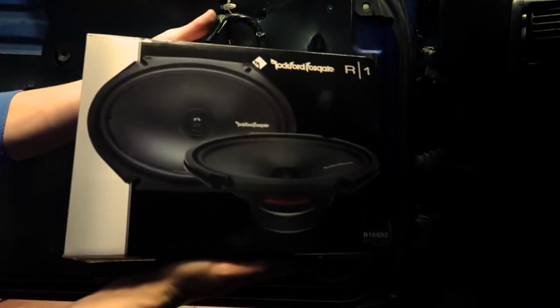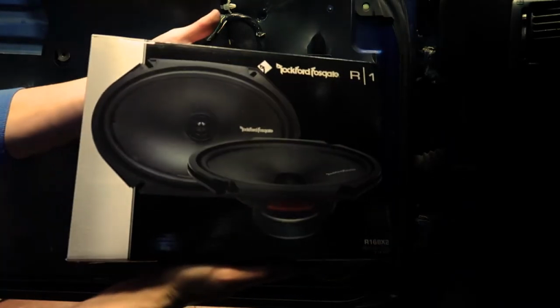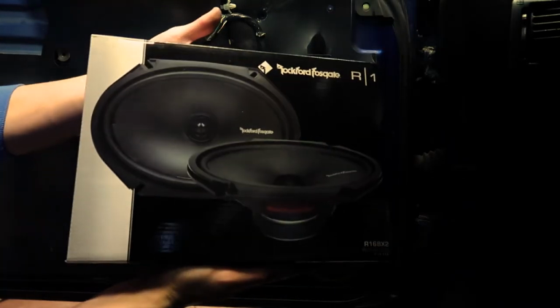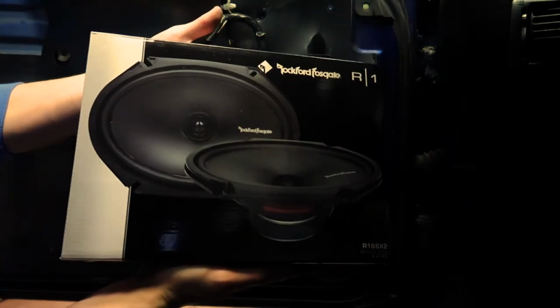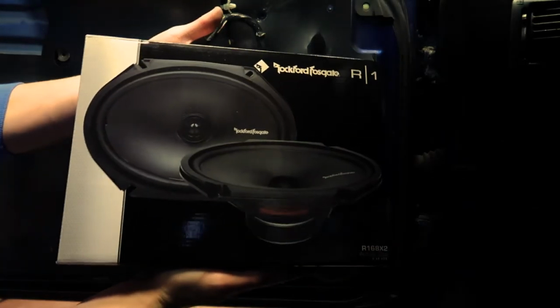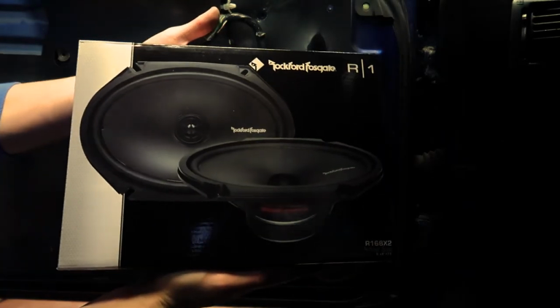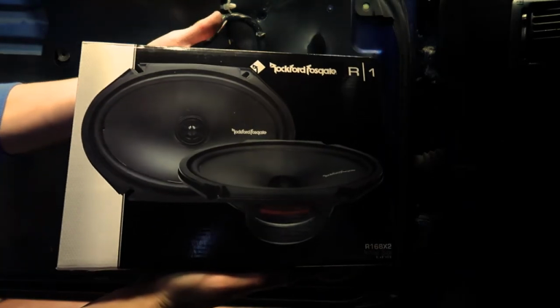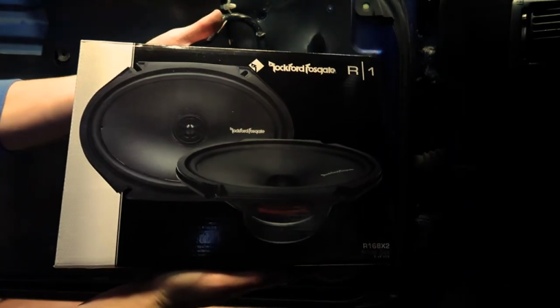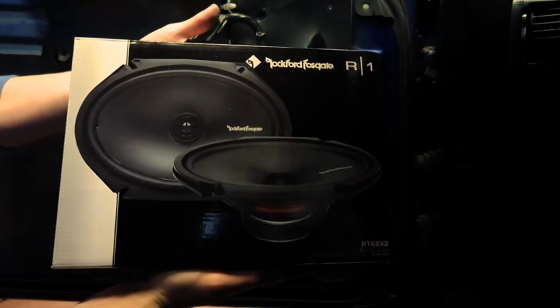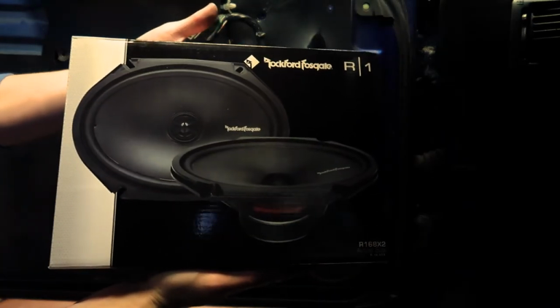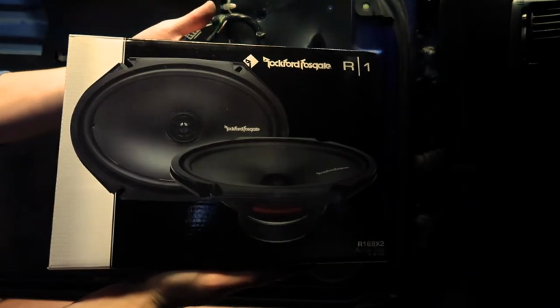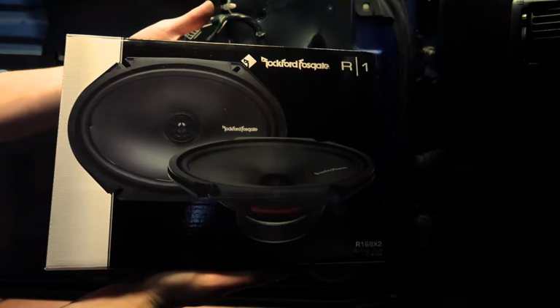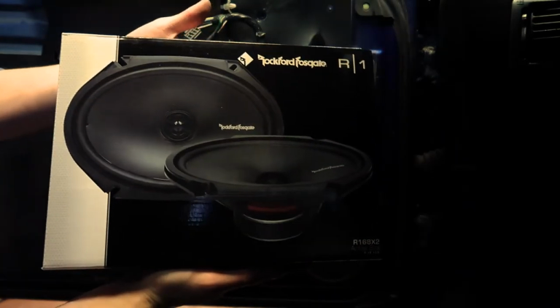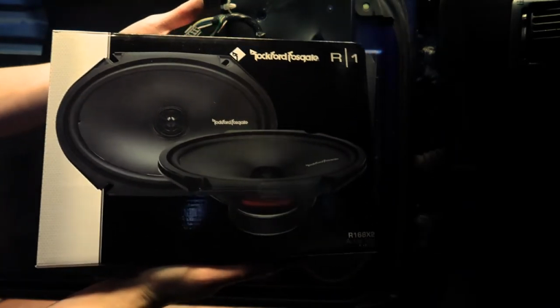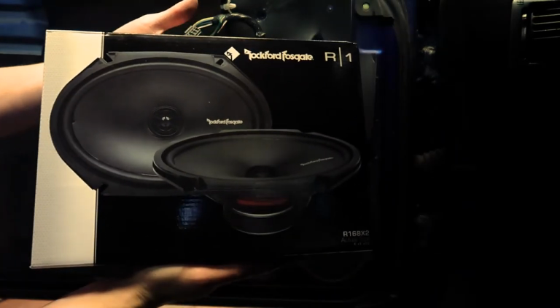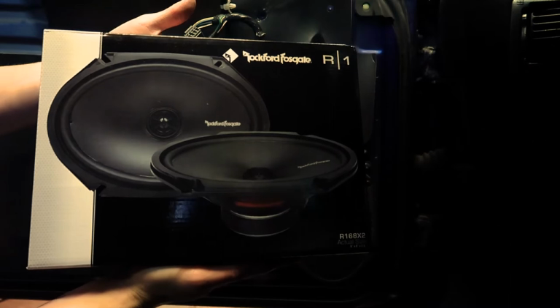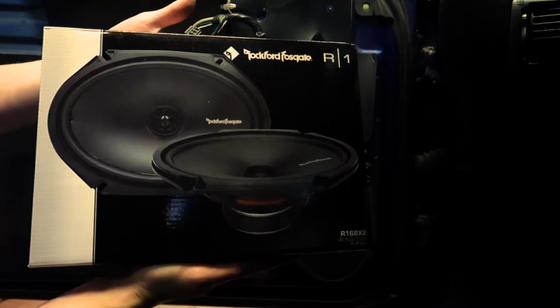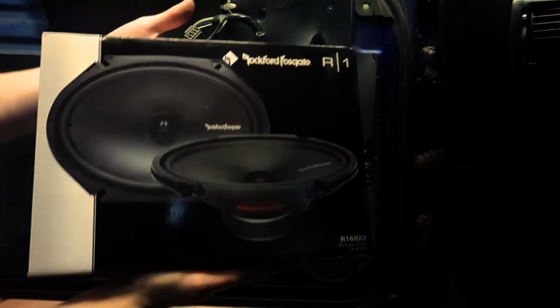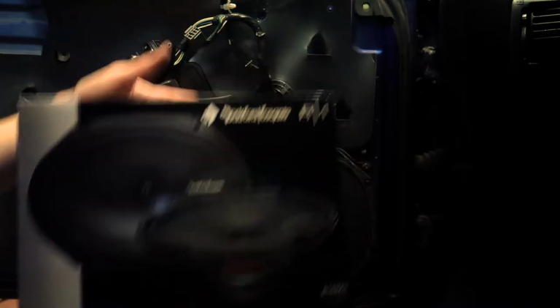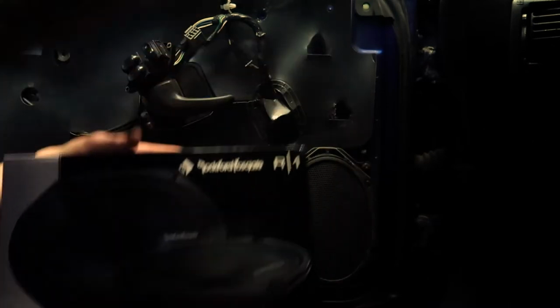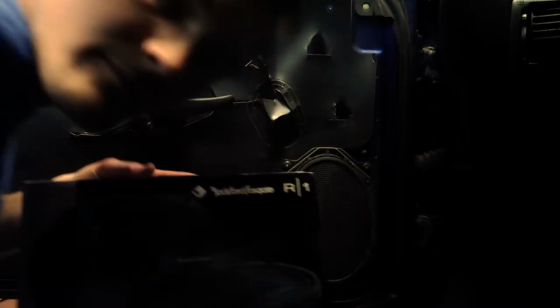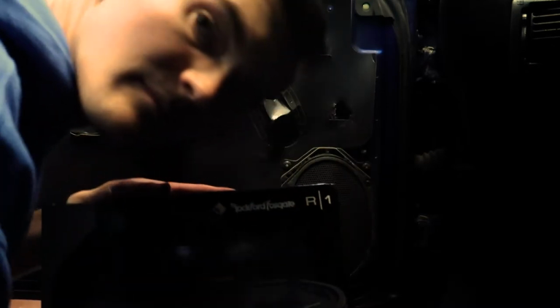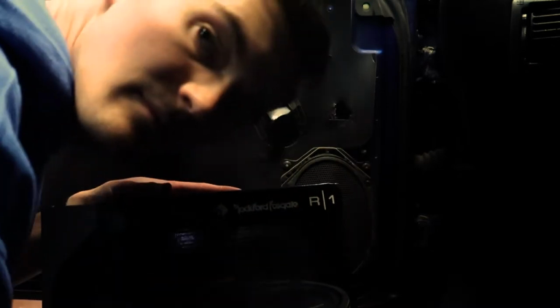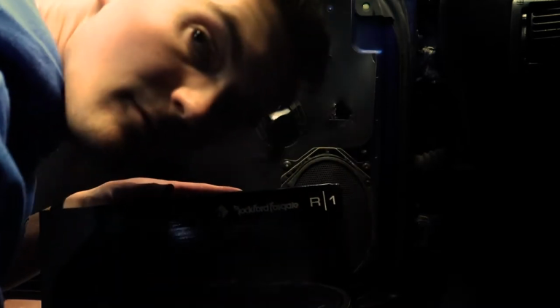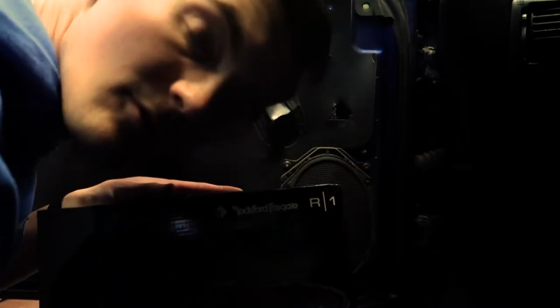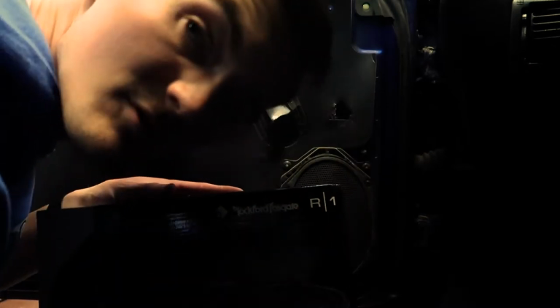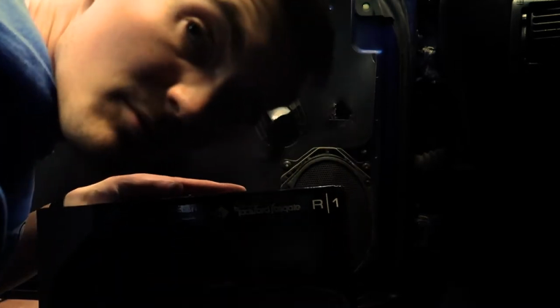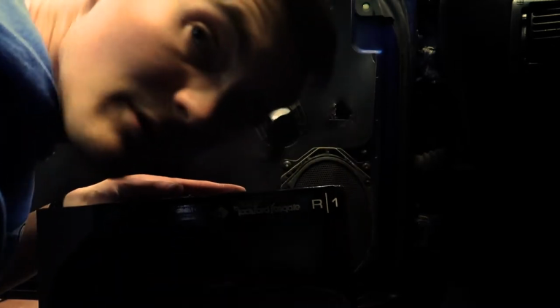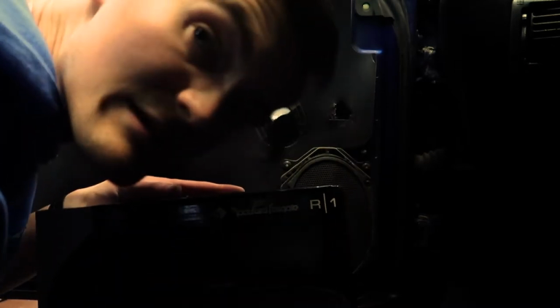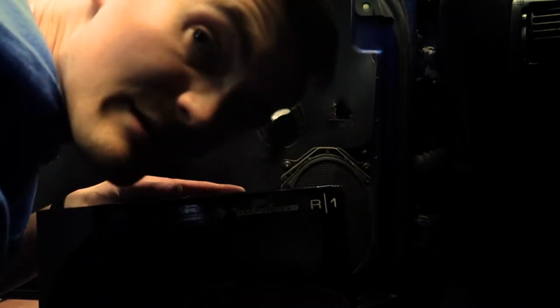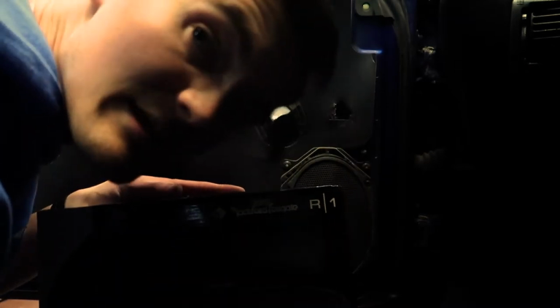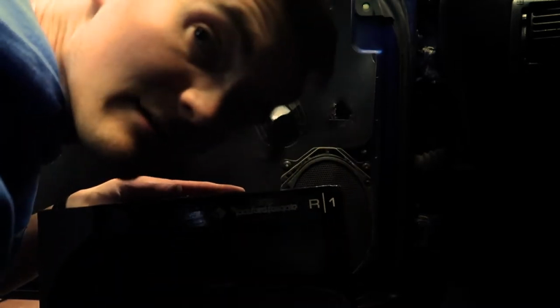The new speakers. Her support is outstanding.